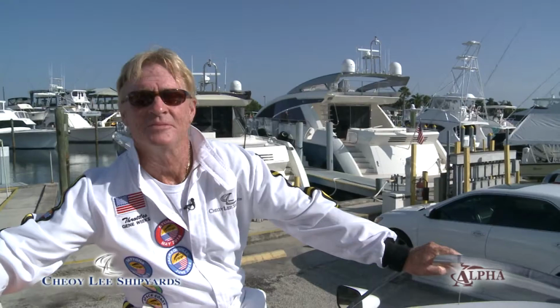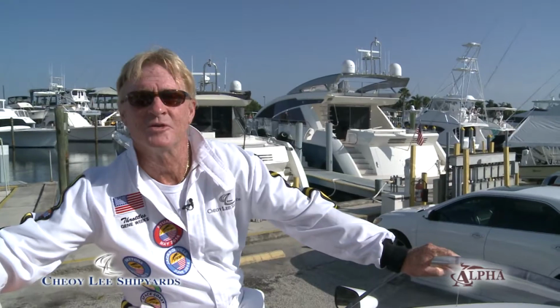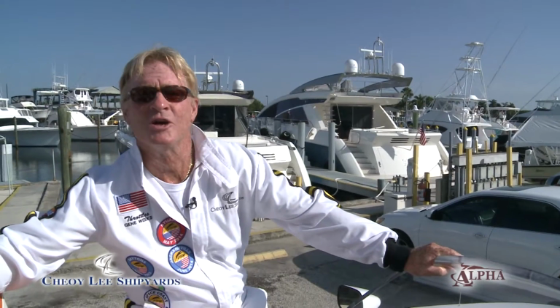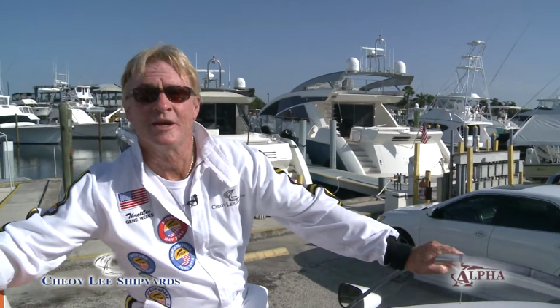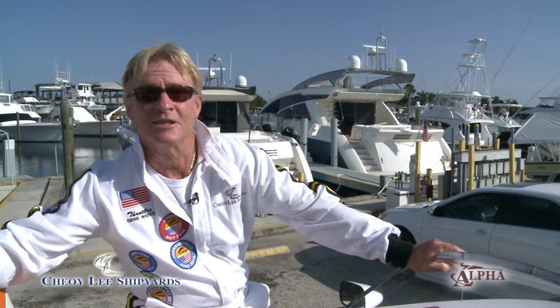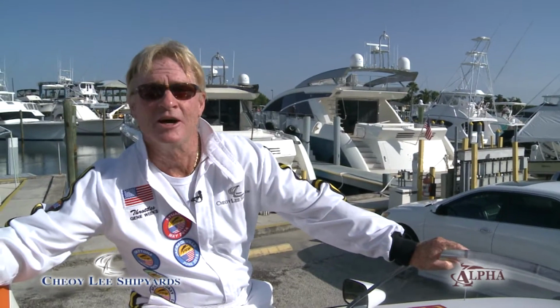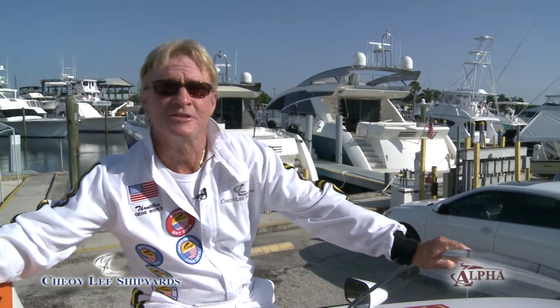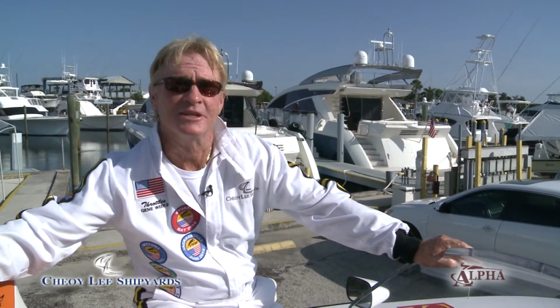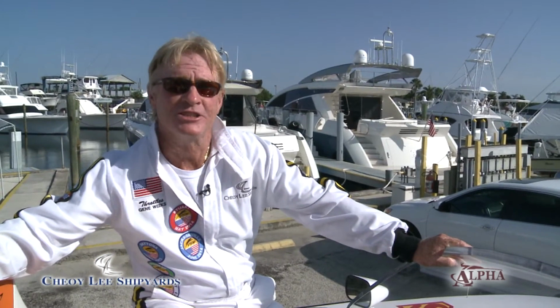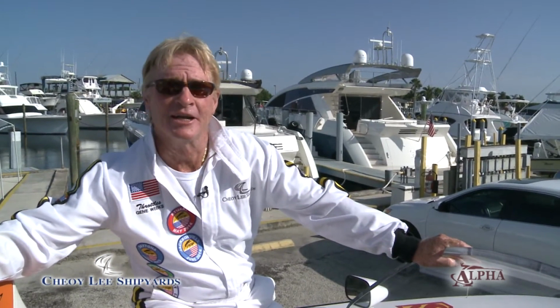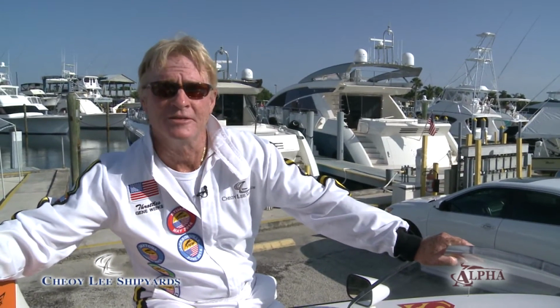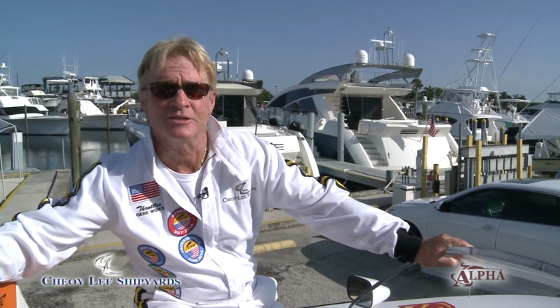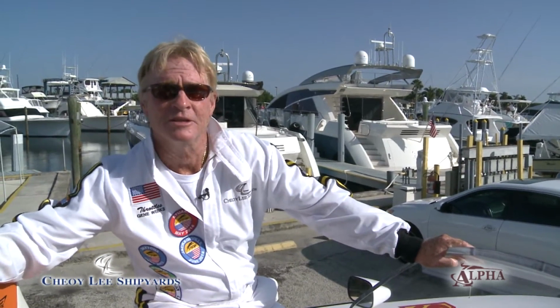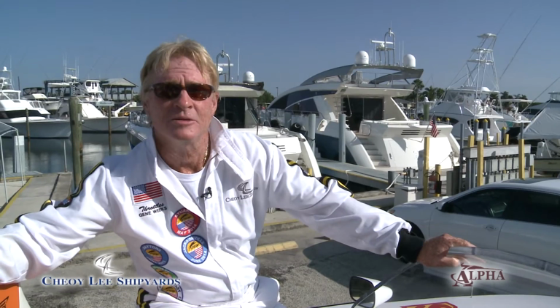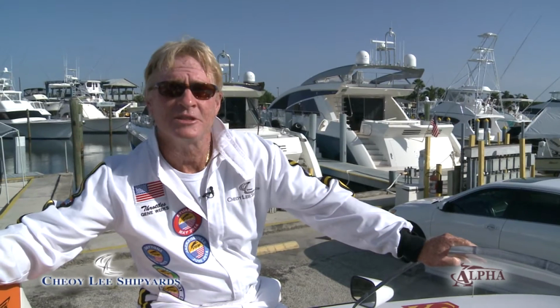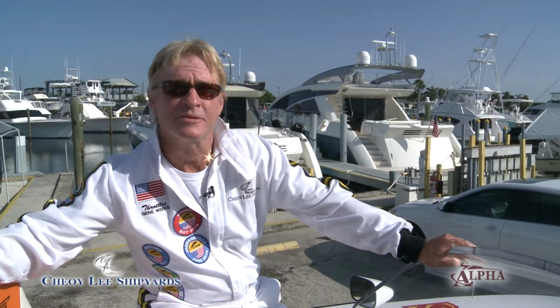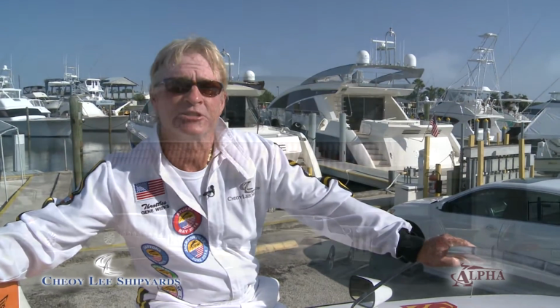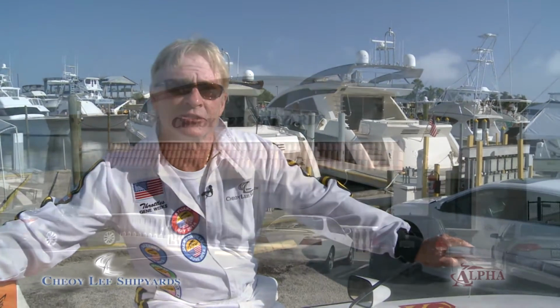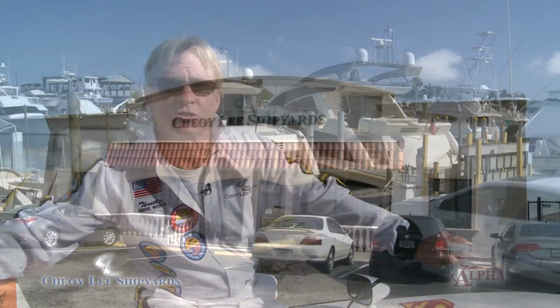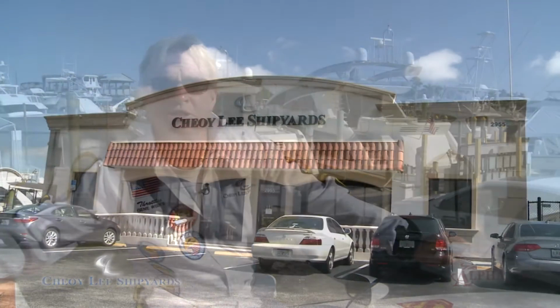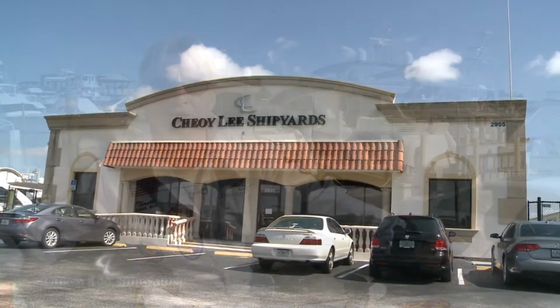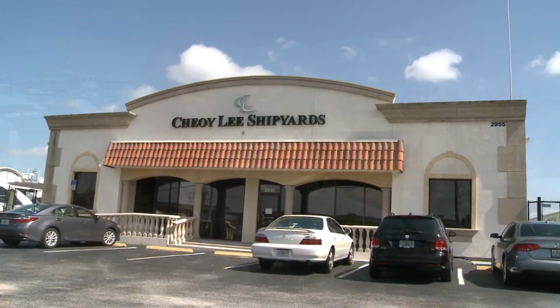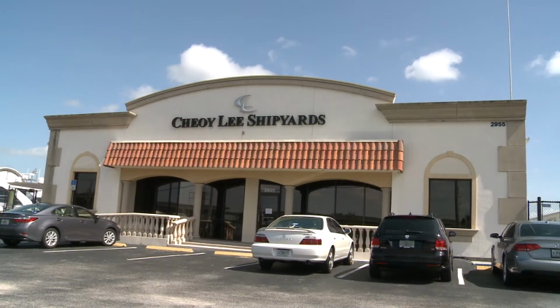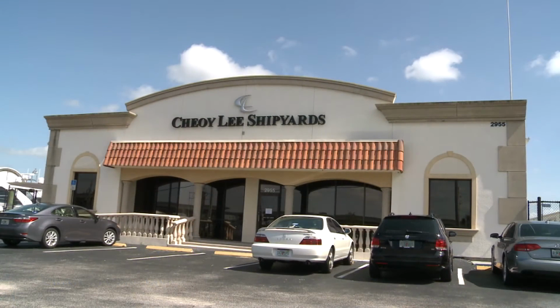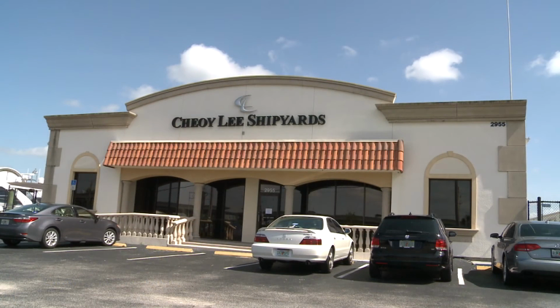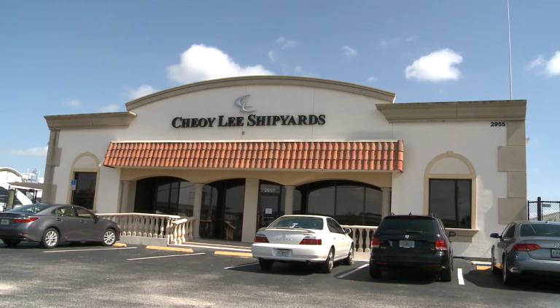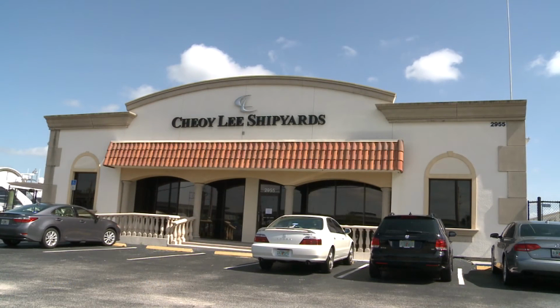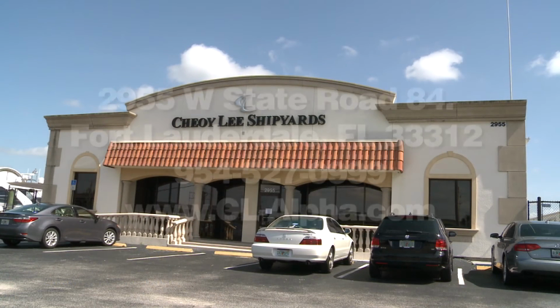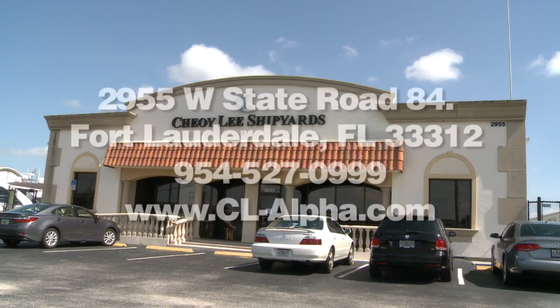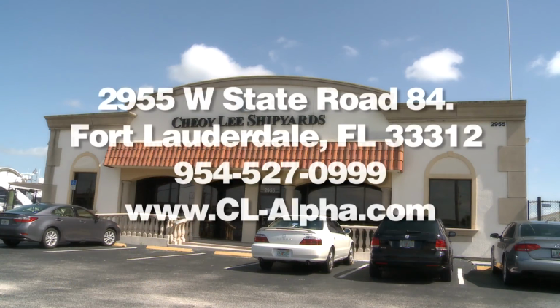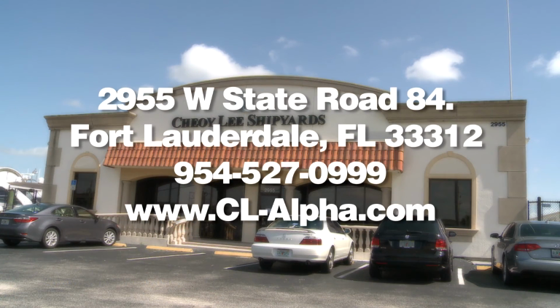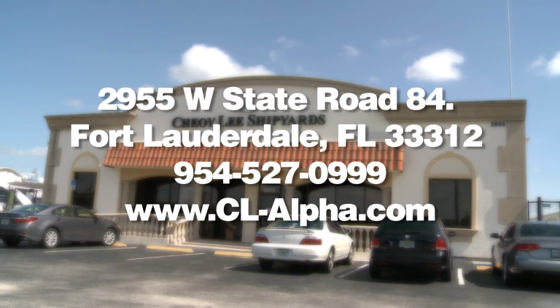Before you go racing off to your next yachting adventure, please come visit us at Choy Lee Shipyards, our North American office in Fort Lauderdale, Florida.